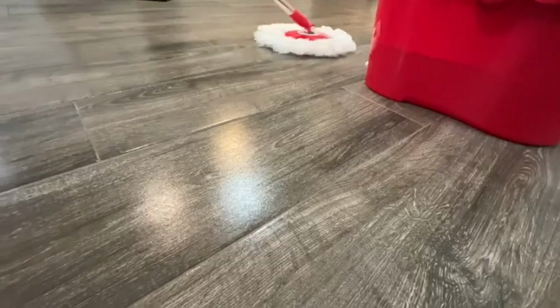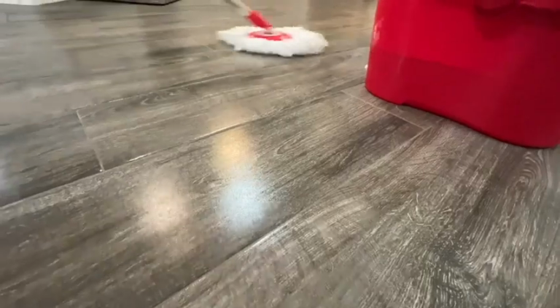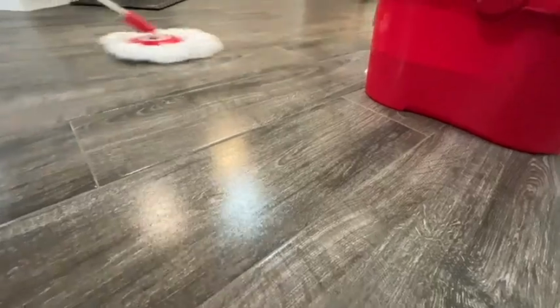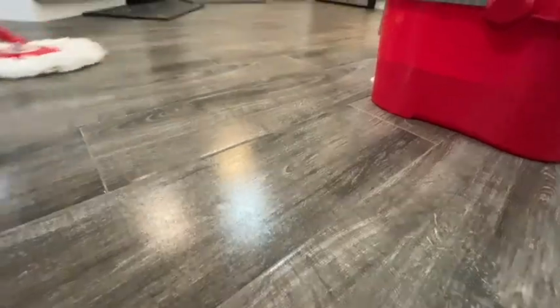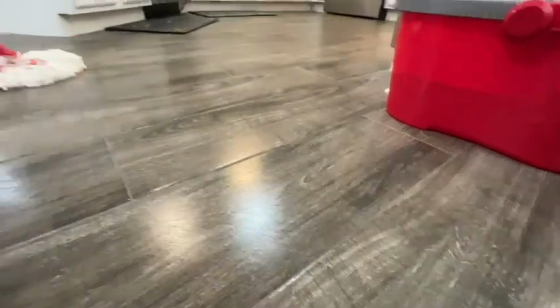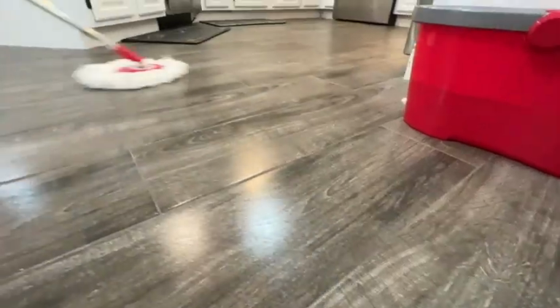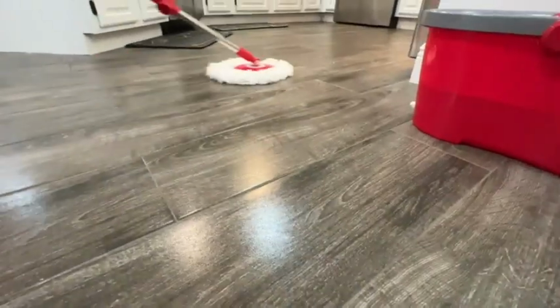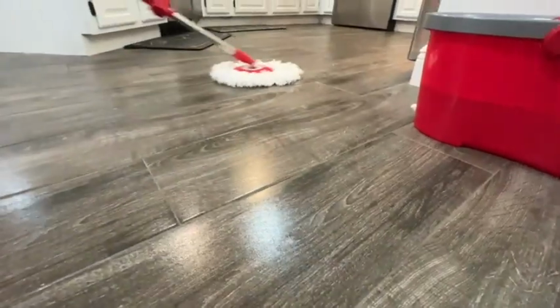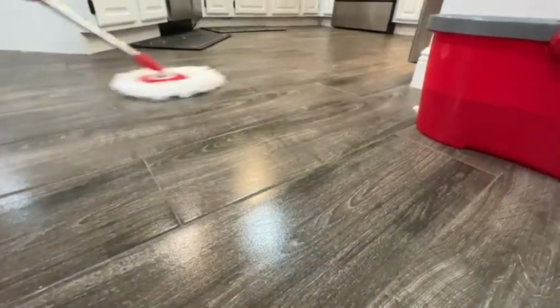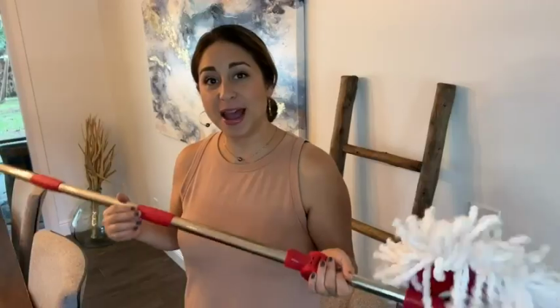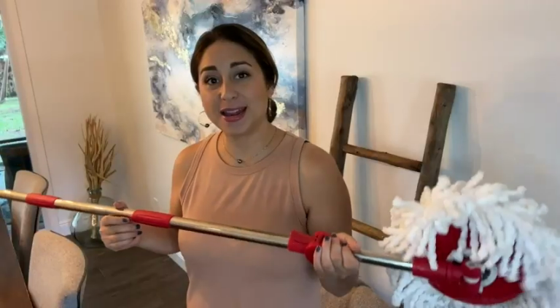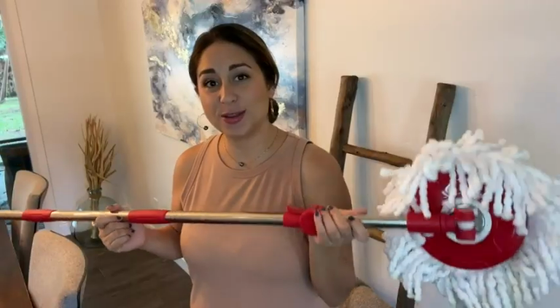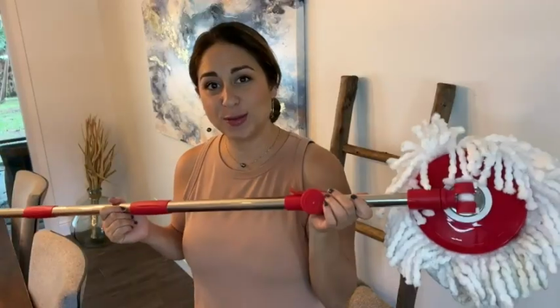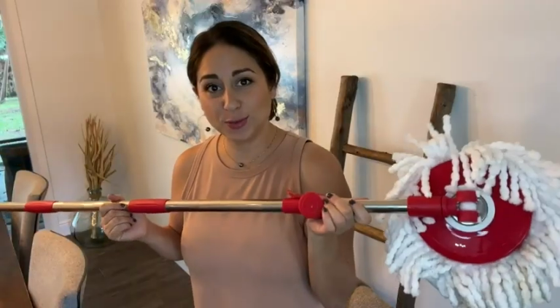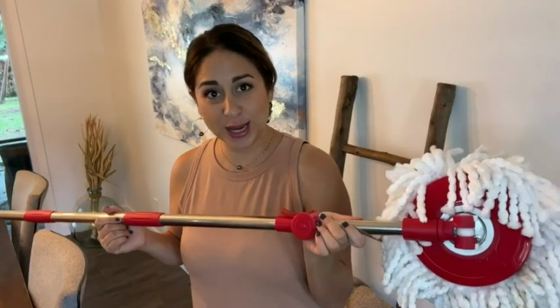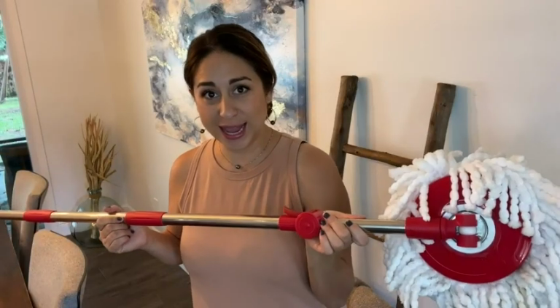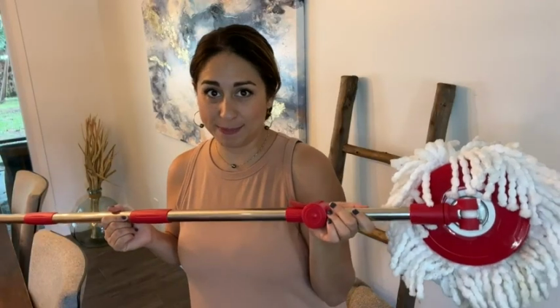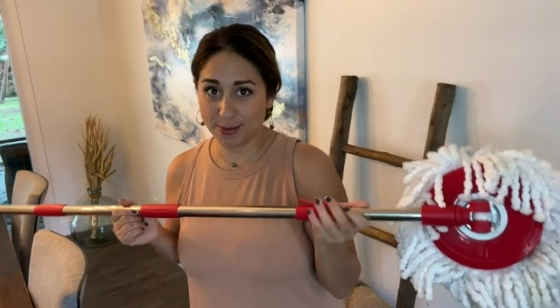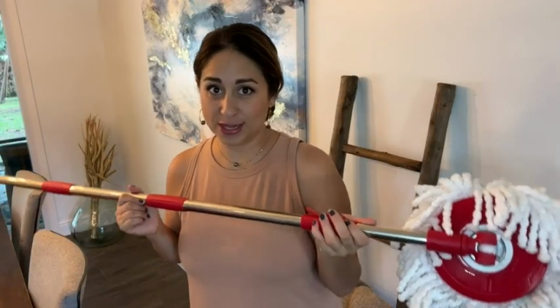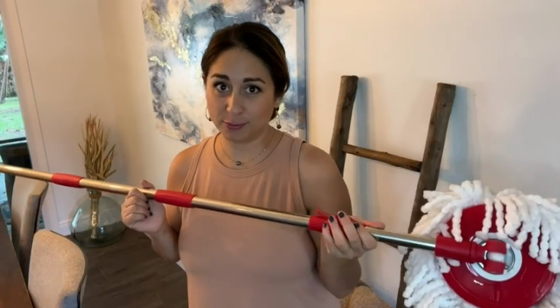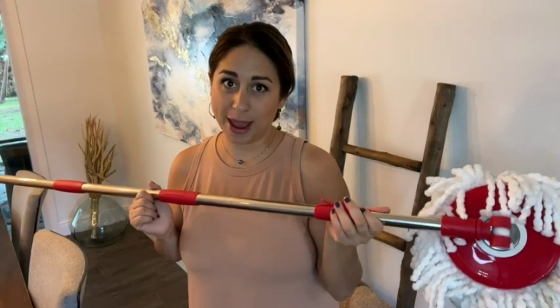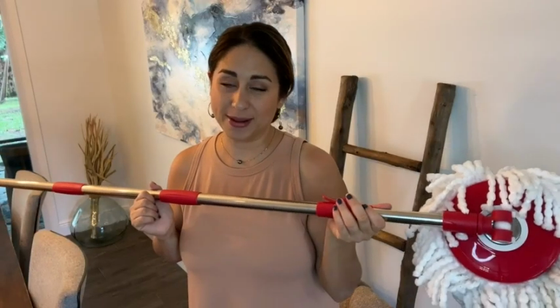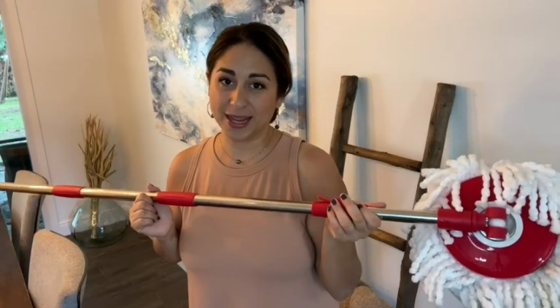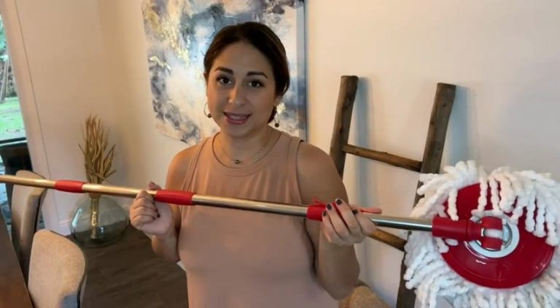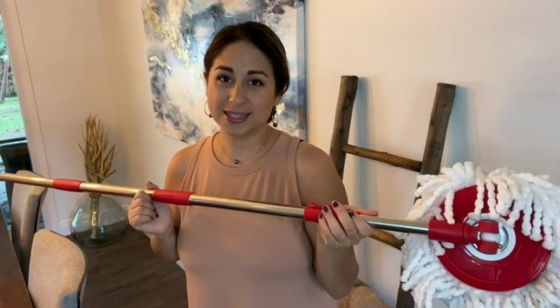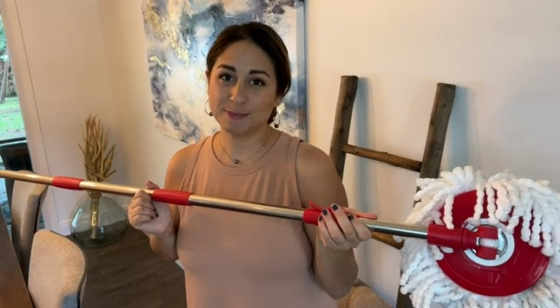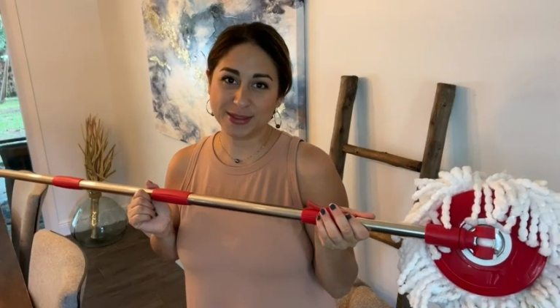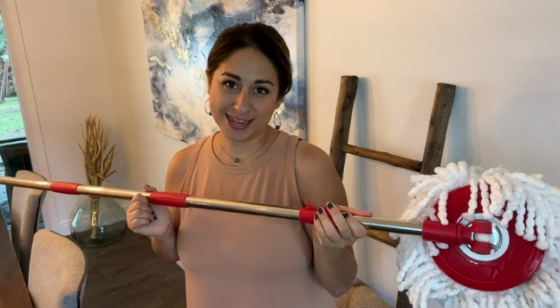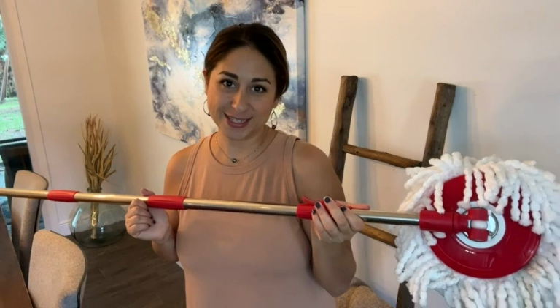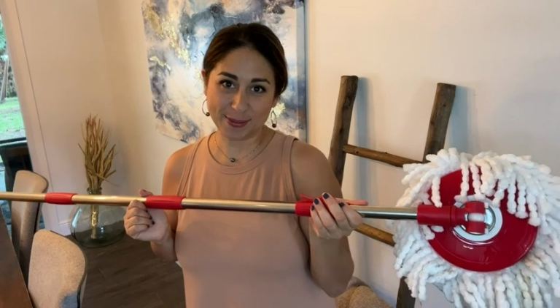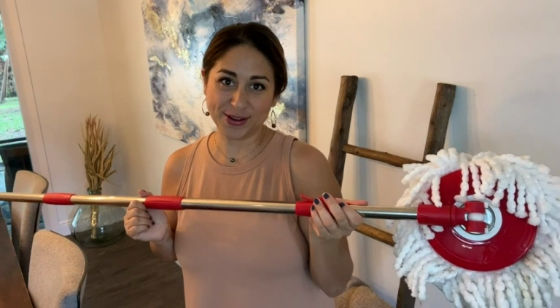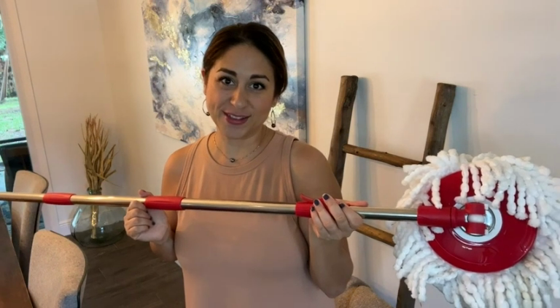So if you're looking for a spin mop, I think you'll be really happy with this one from Happinex, but that's just my point of view.